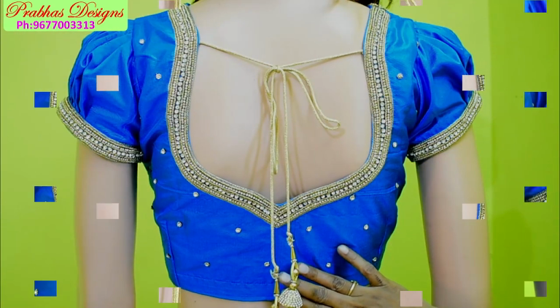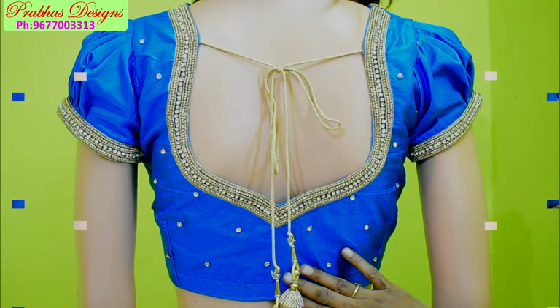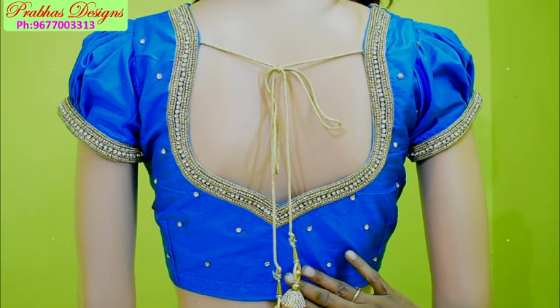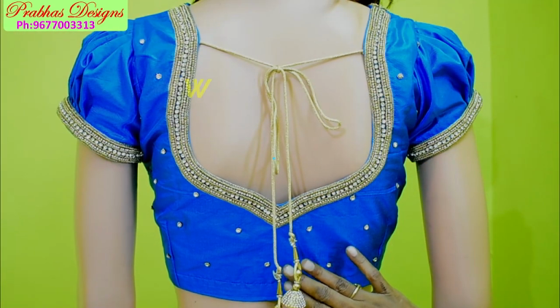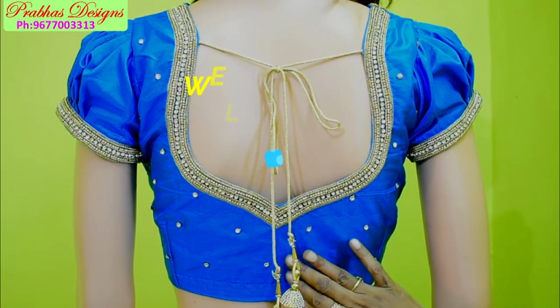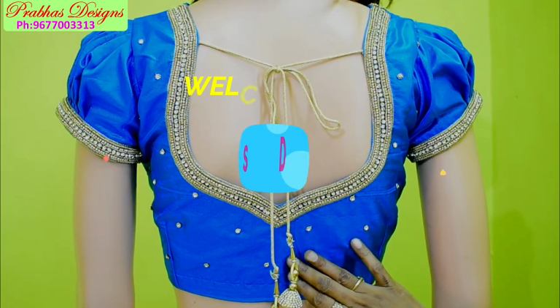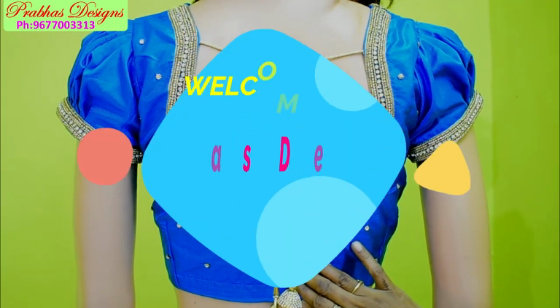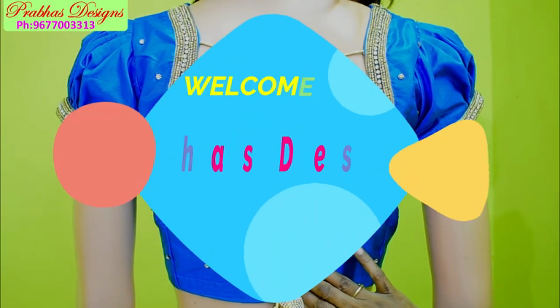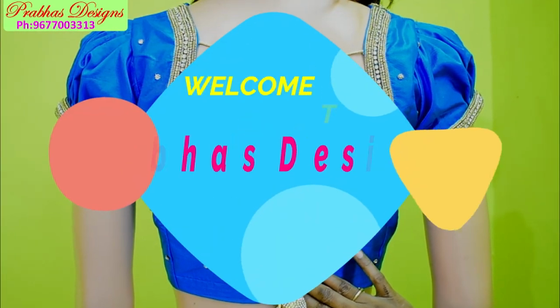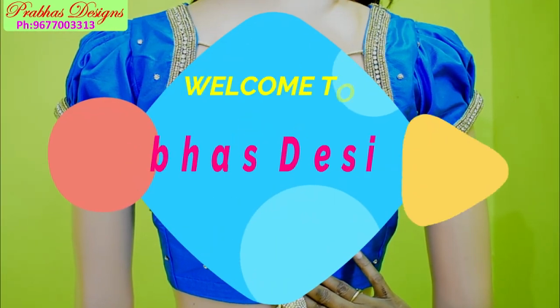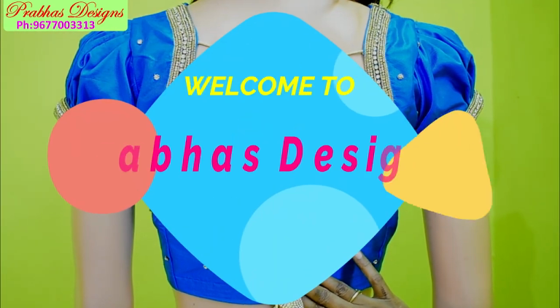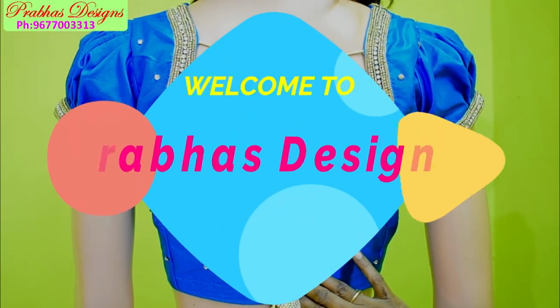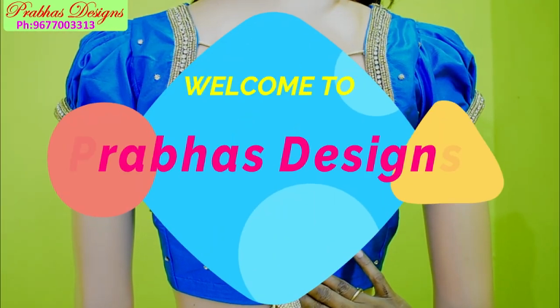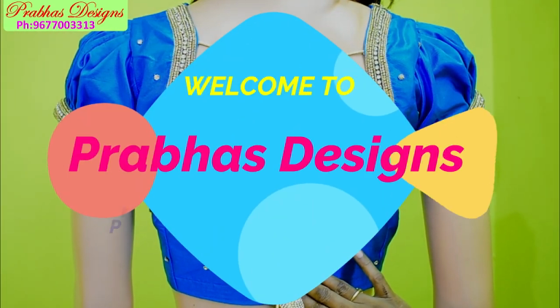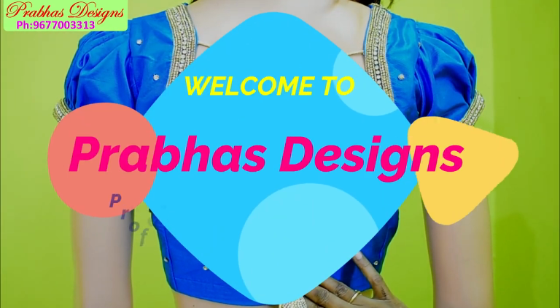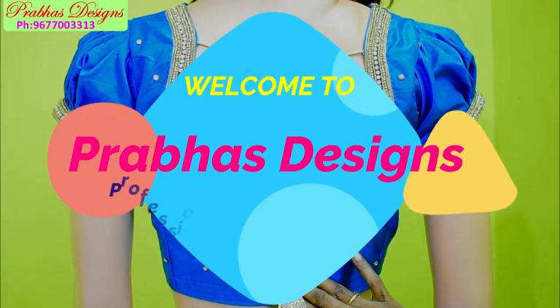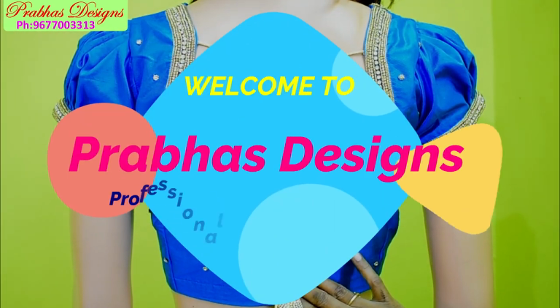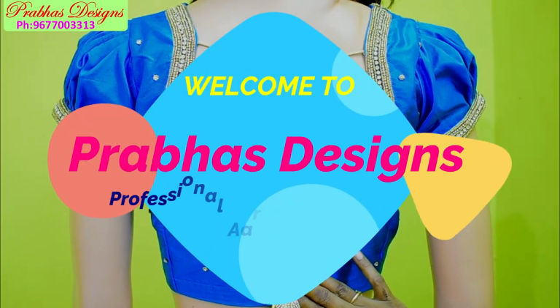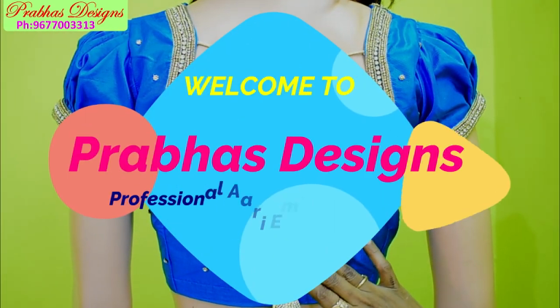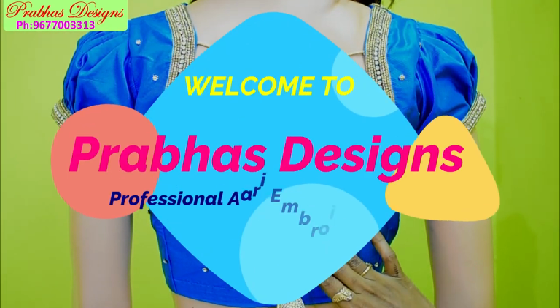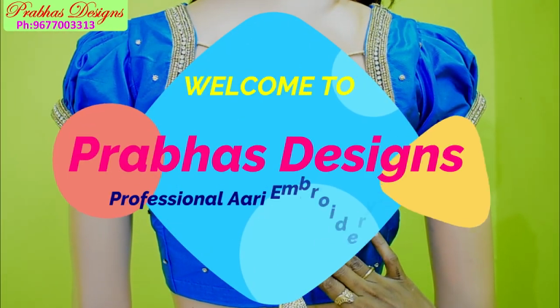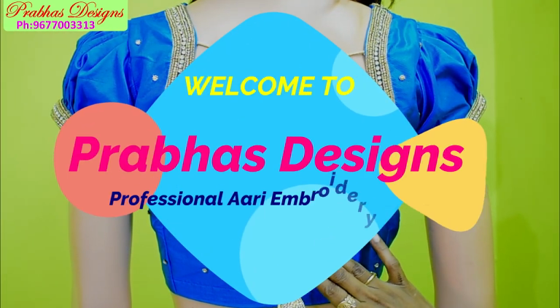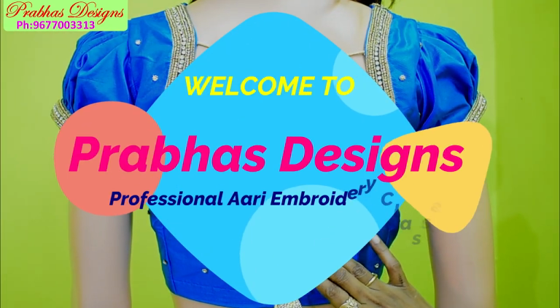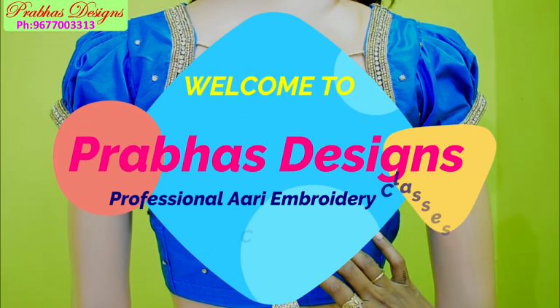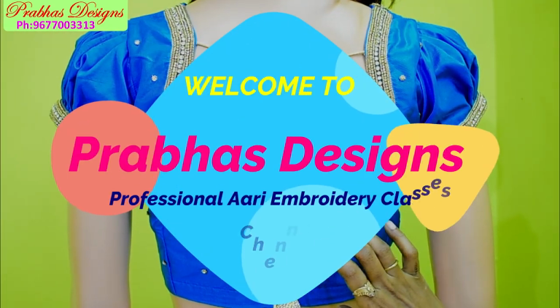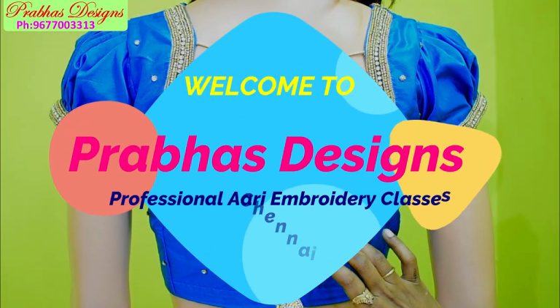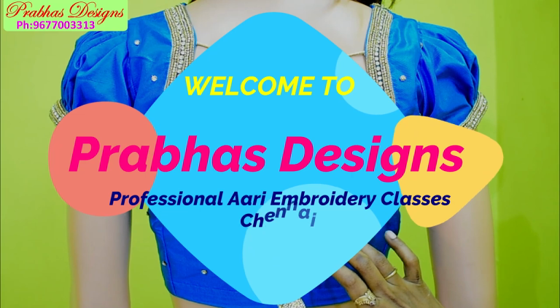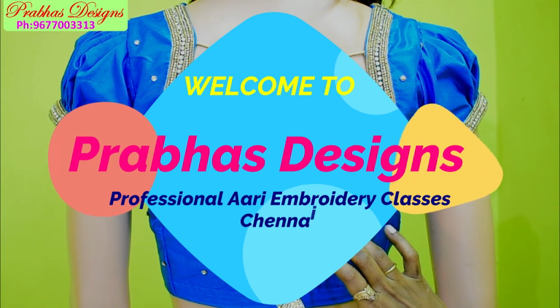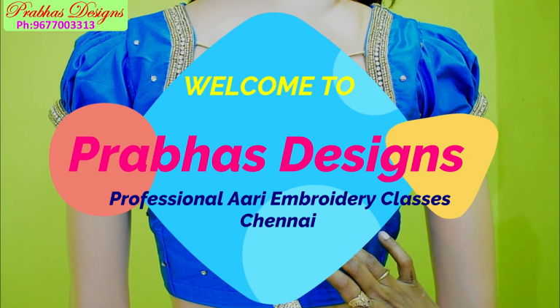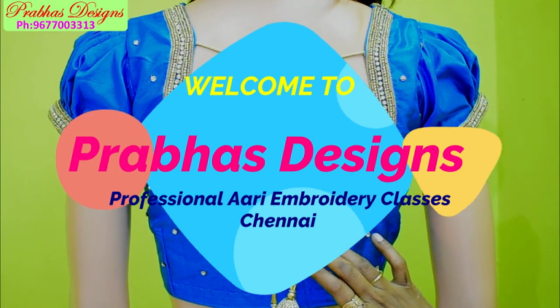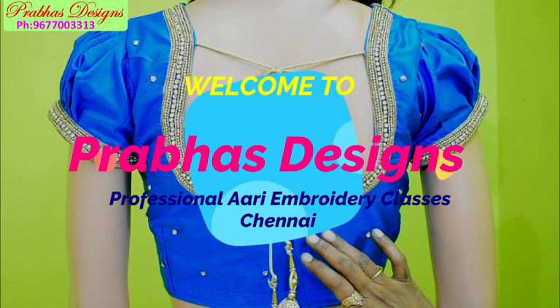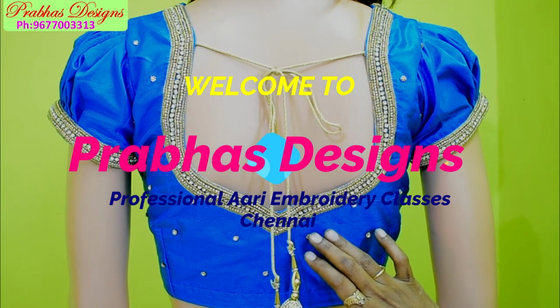Hello friends, welcome to Pravashasin. In this video, we will see a simple blouse neck design.